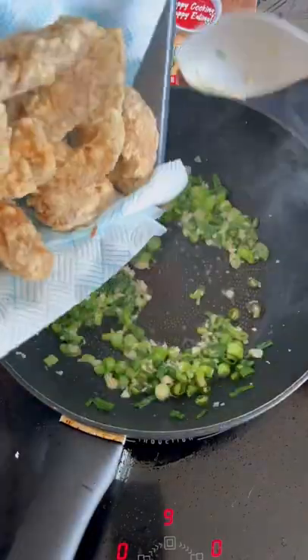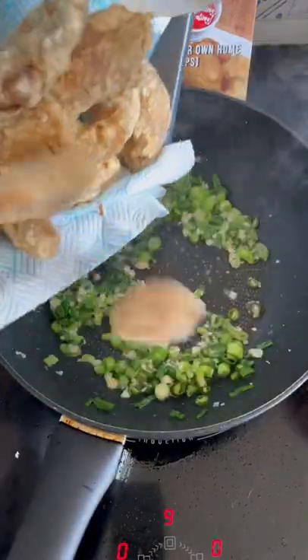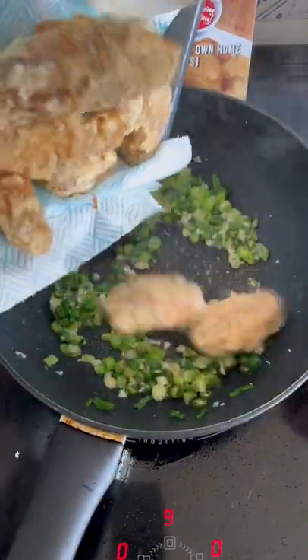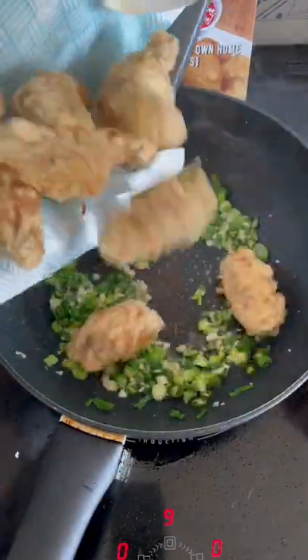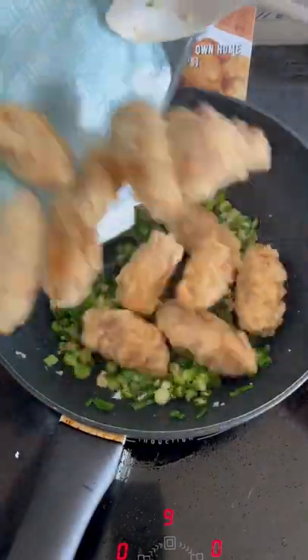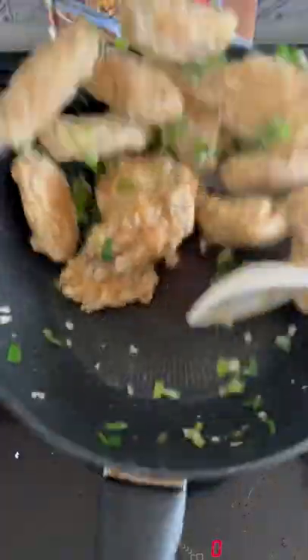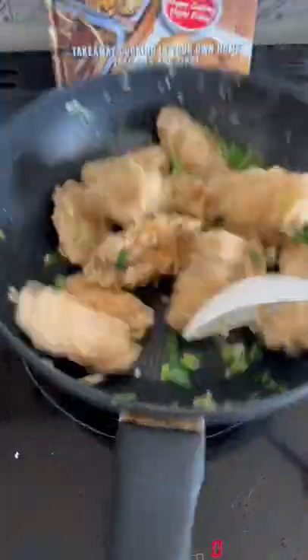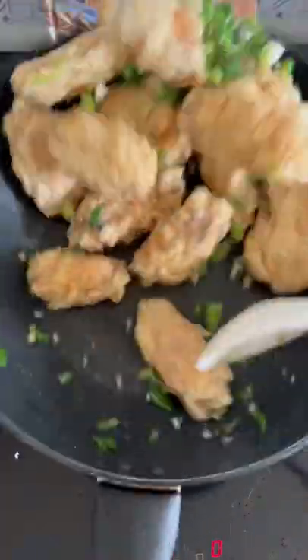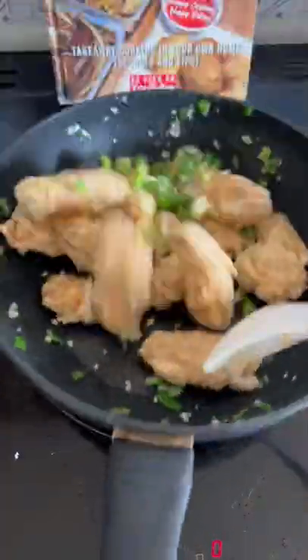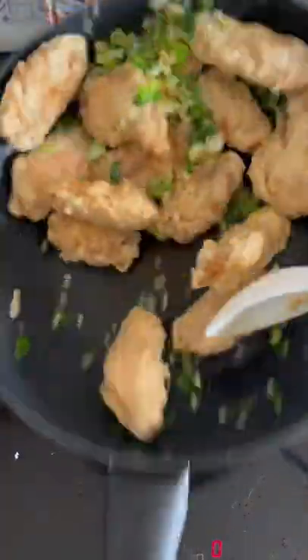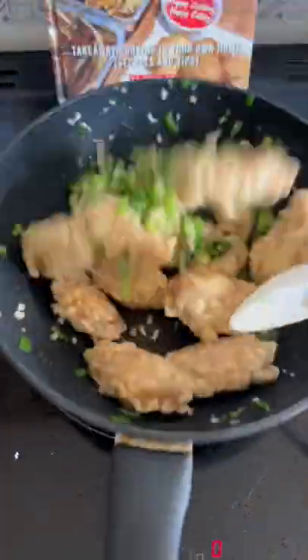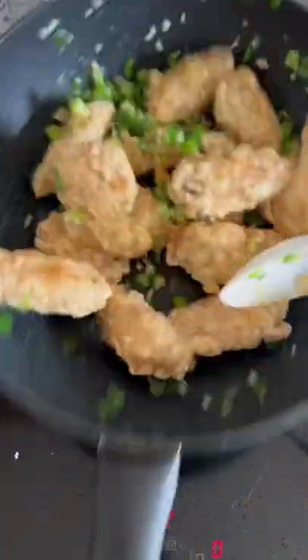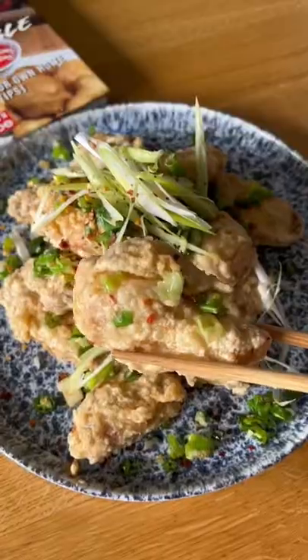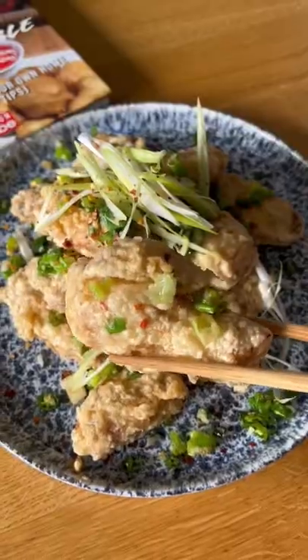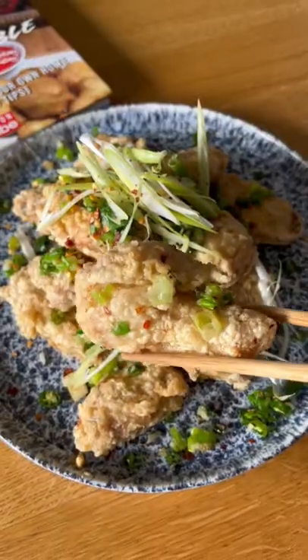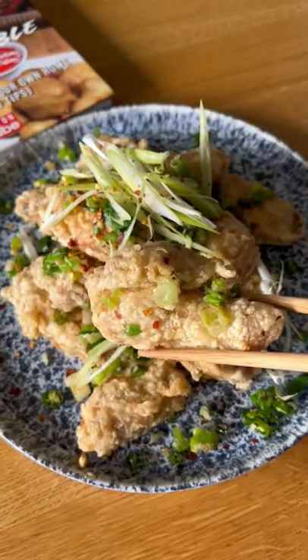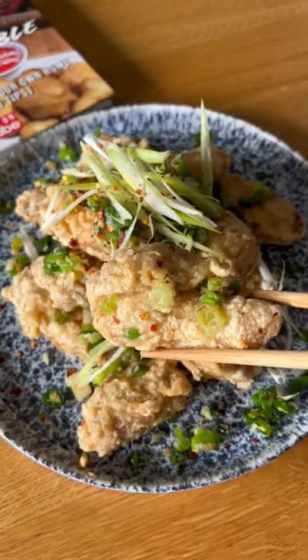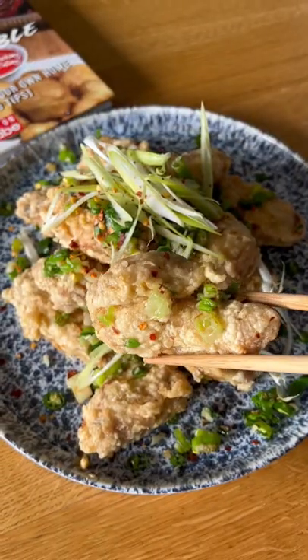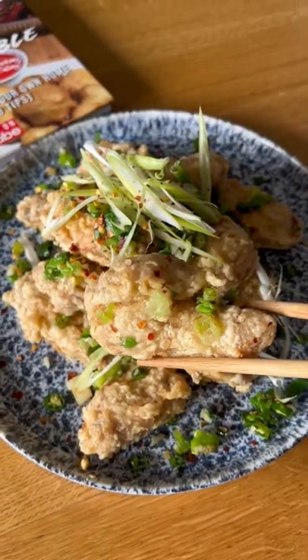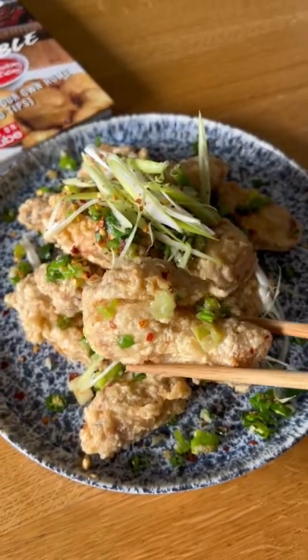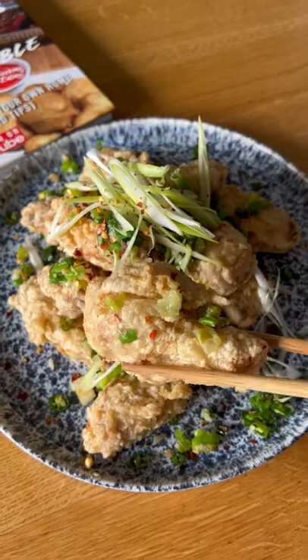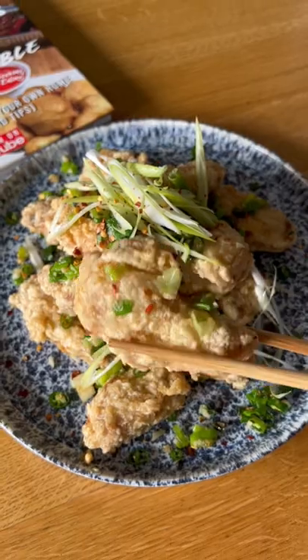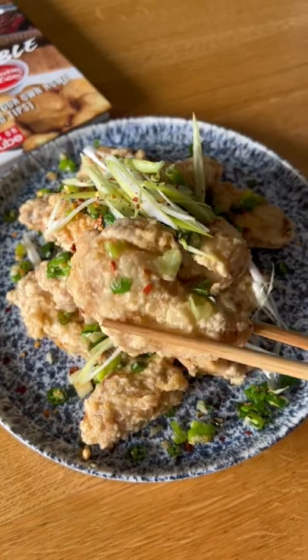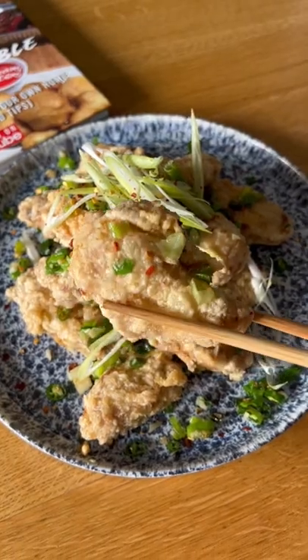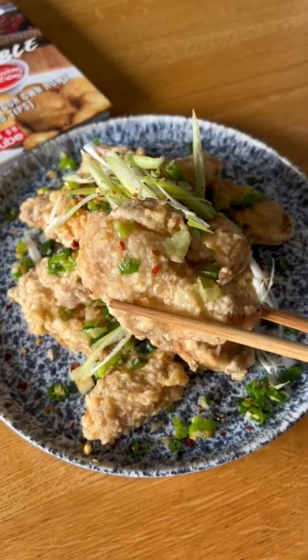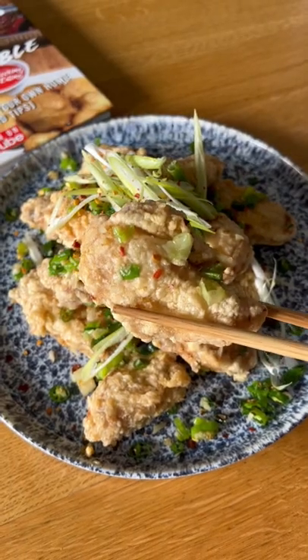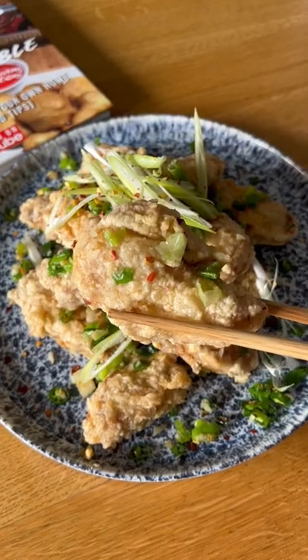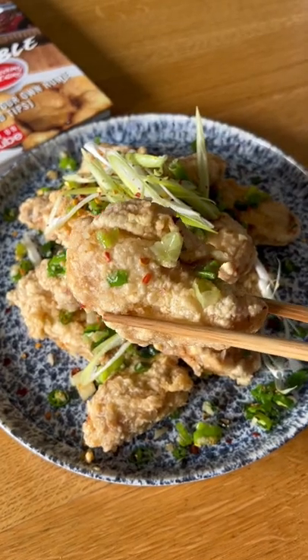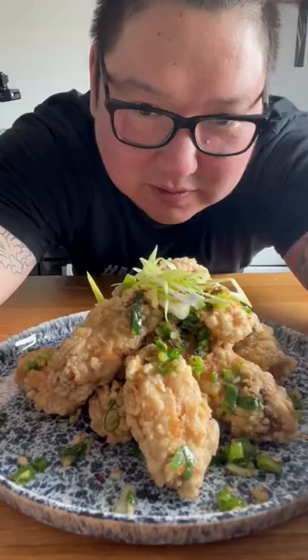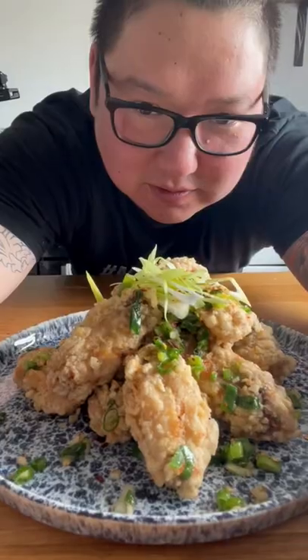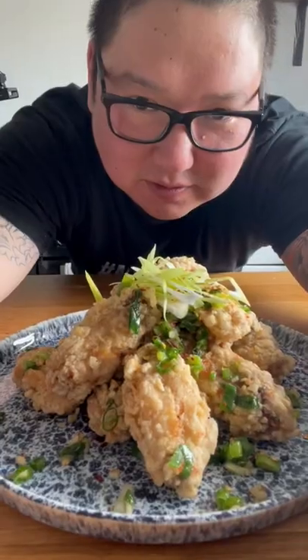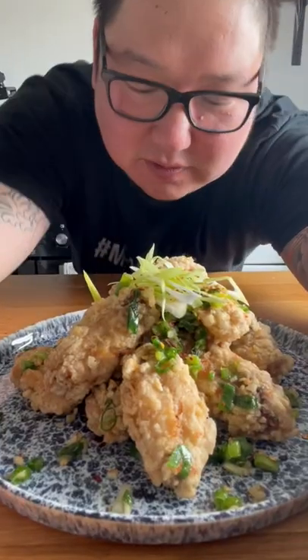Add your chicken and then mix in for about 20 seconds. Garnish with some fresh spring onions and chilli flakes. And there you have it — salt and chilli wings.